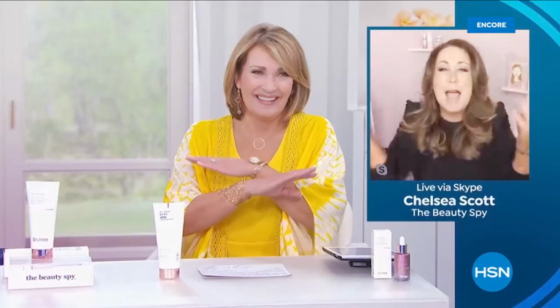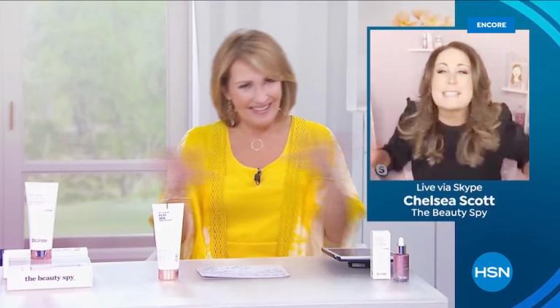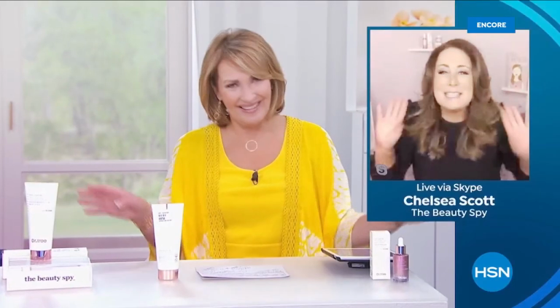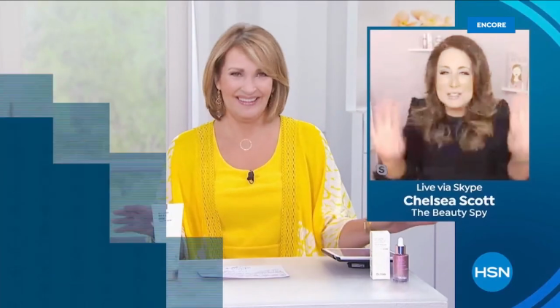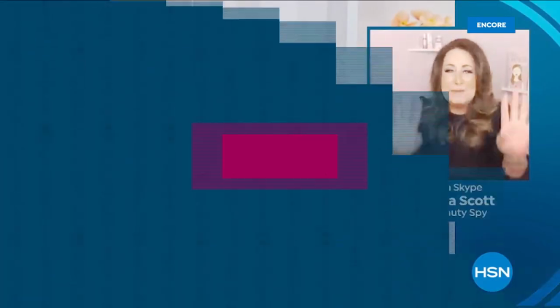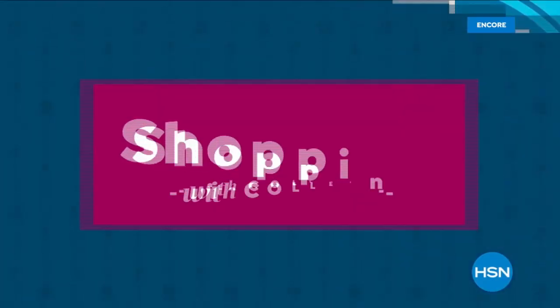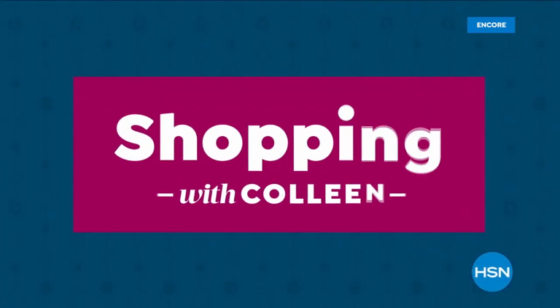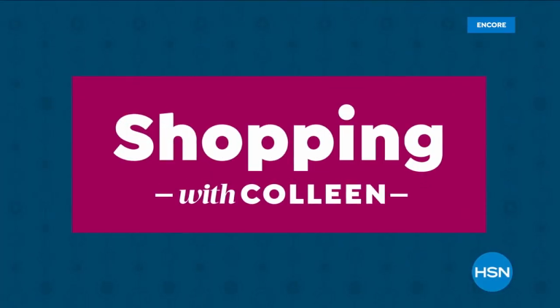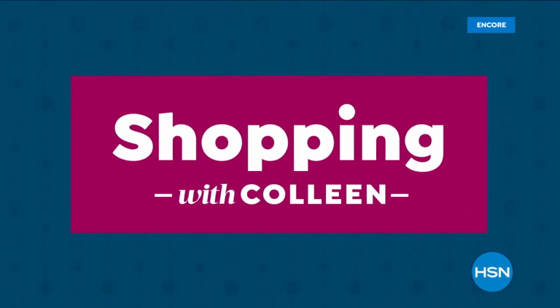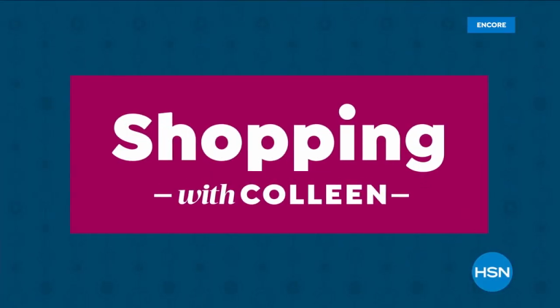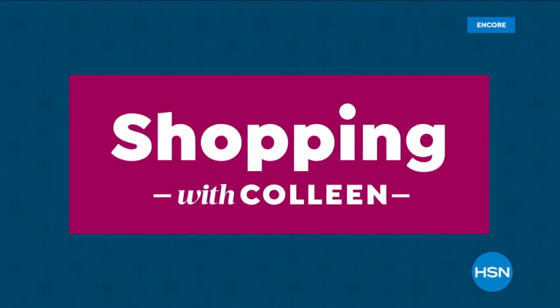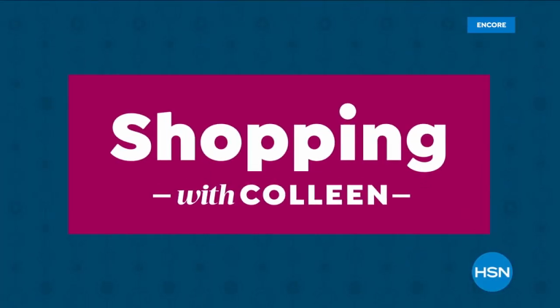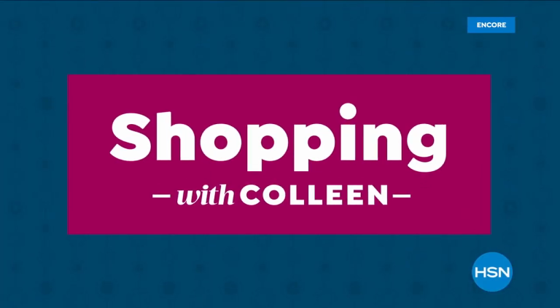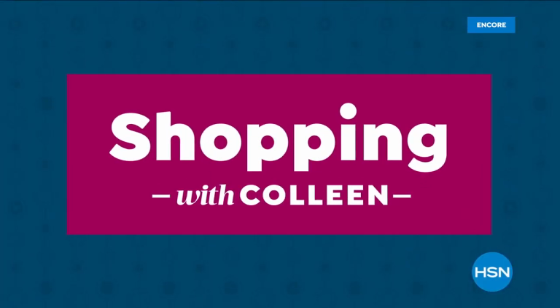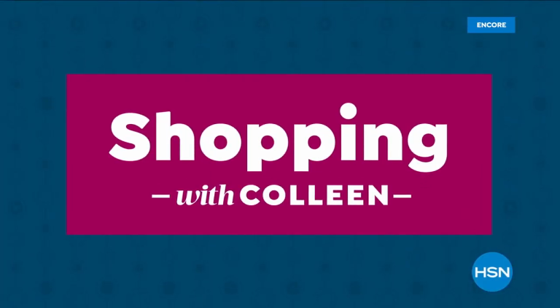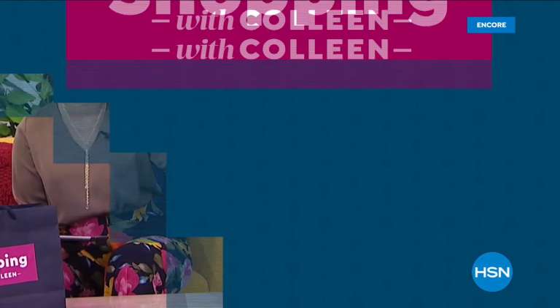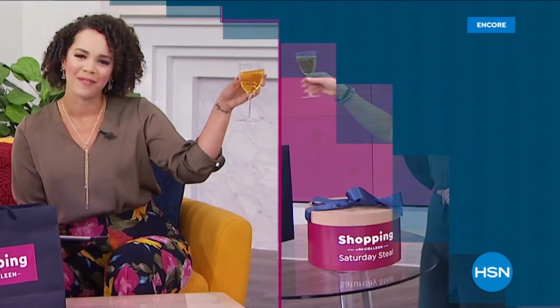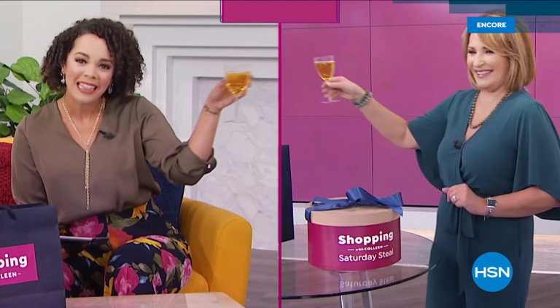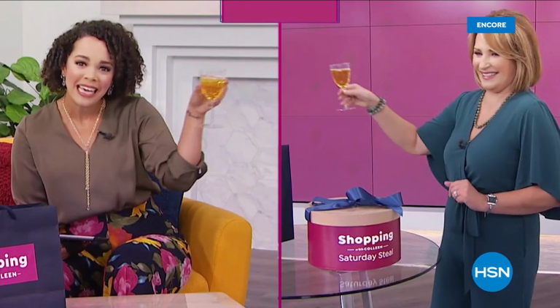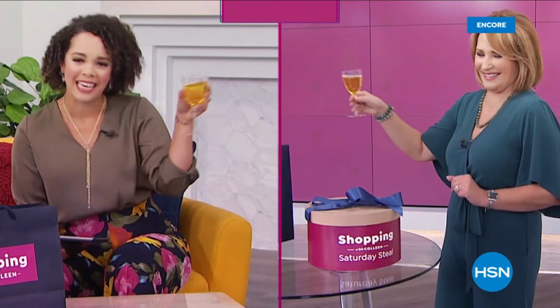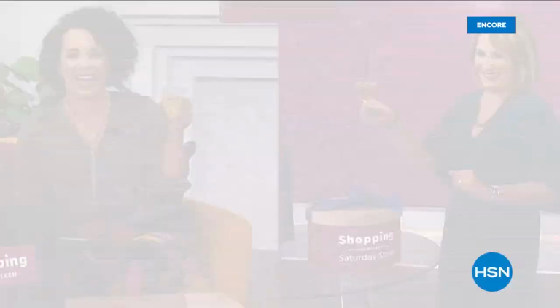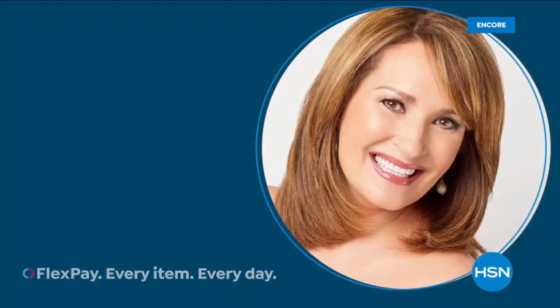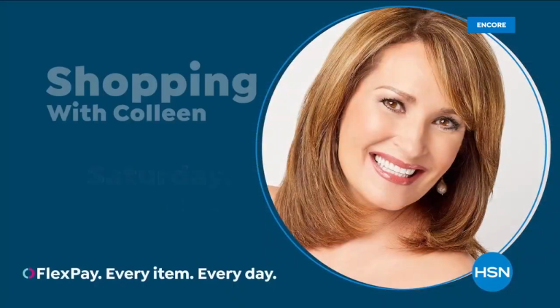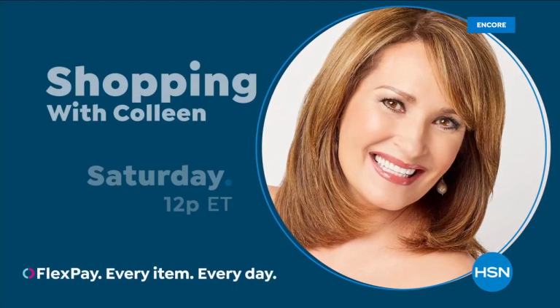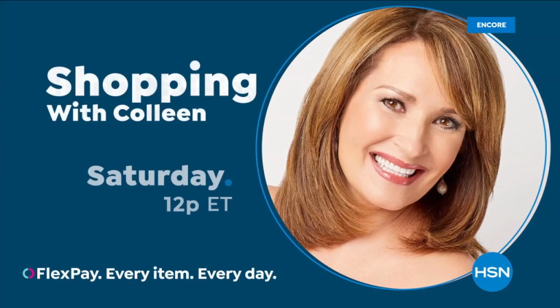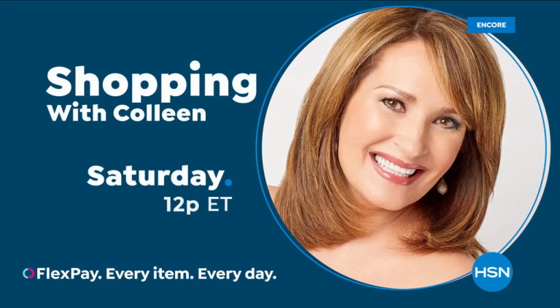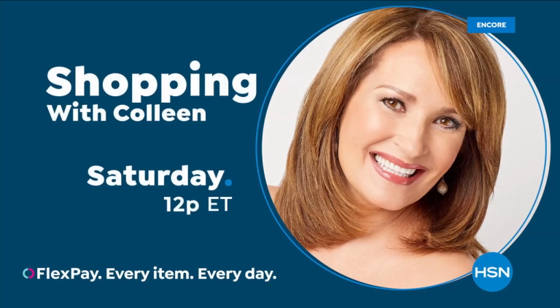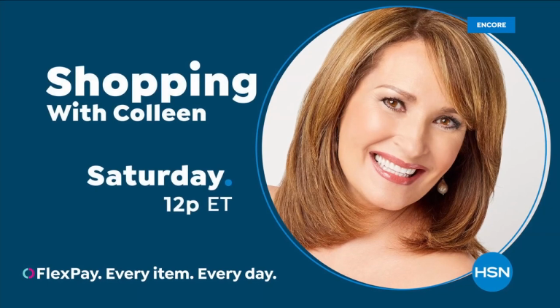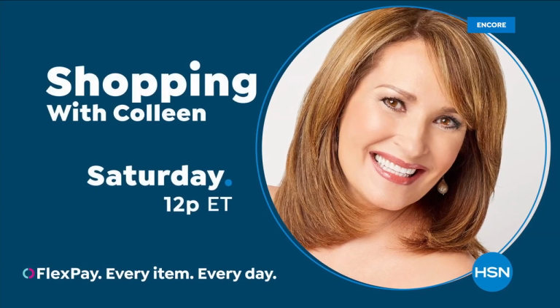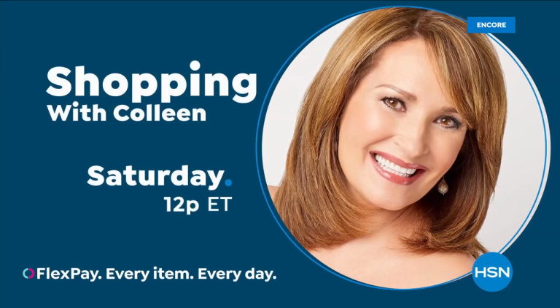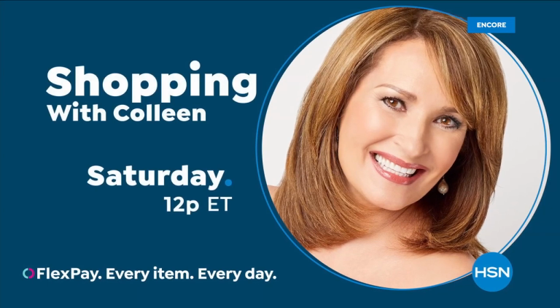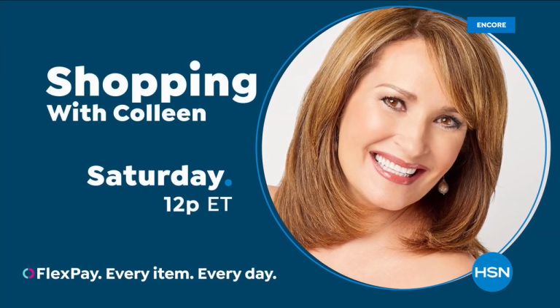Join Colleen Lopez as she shares new favorites and top finds you'll love. Shopping with Colleen Saturday at 12 p.m. Eastern.